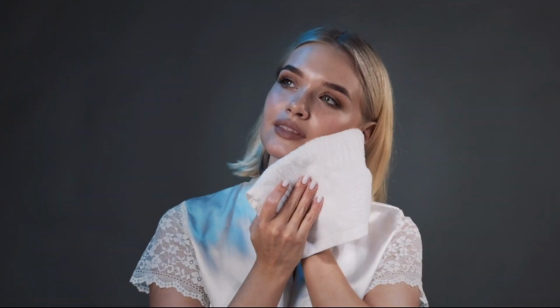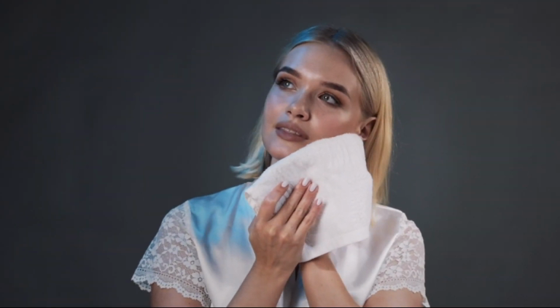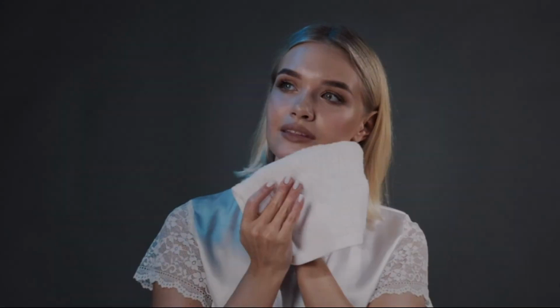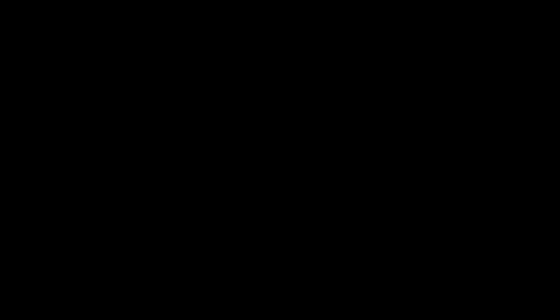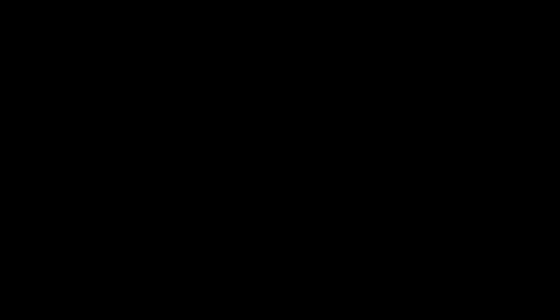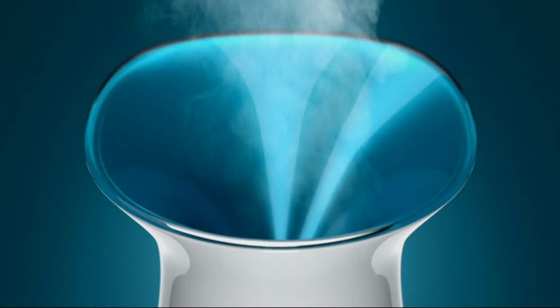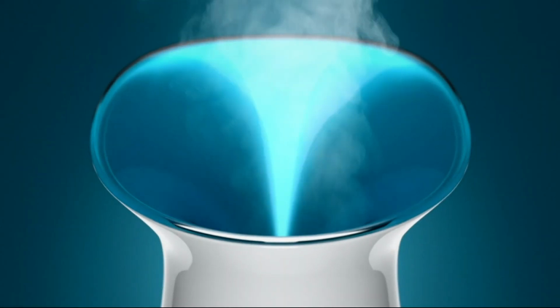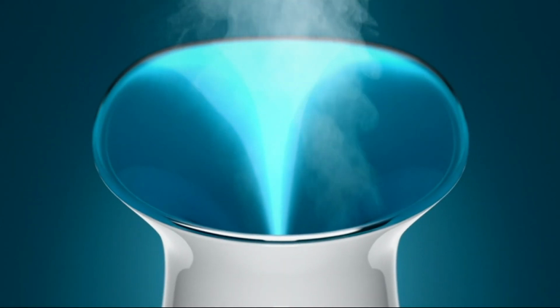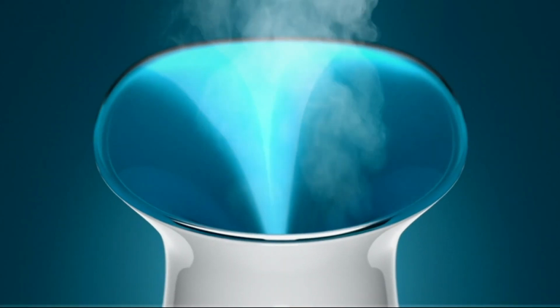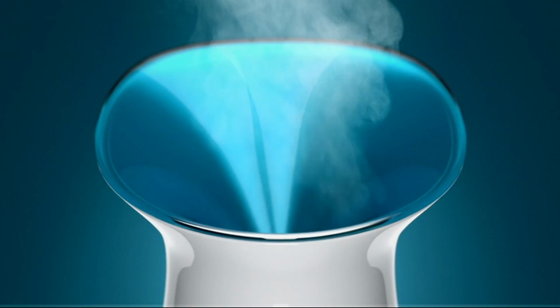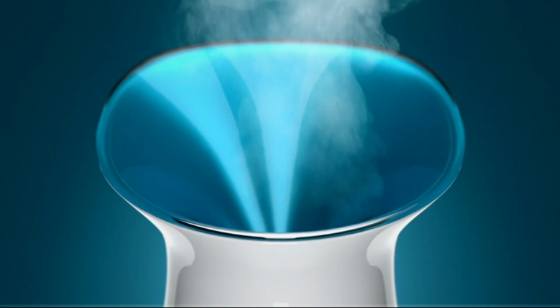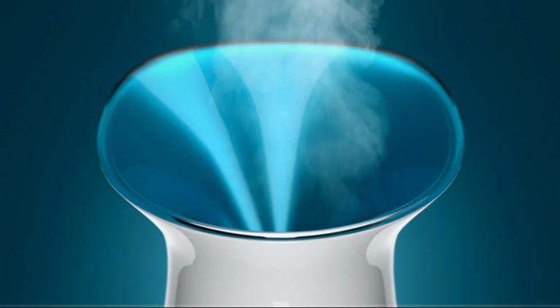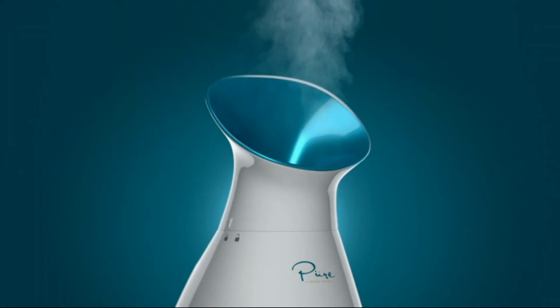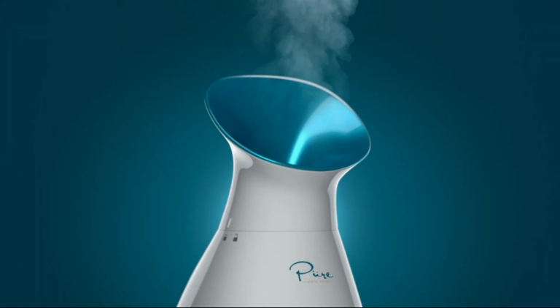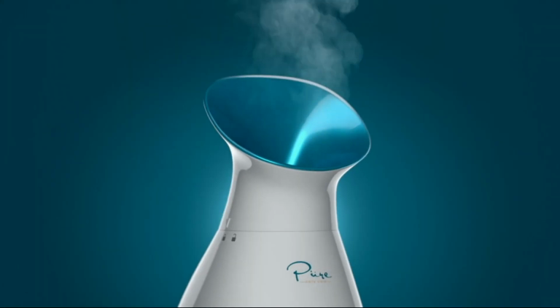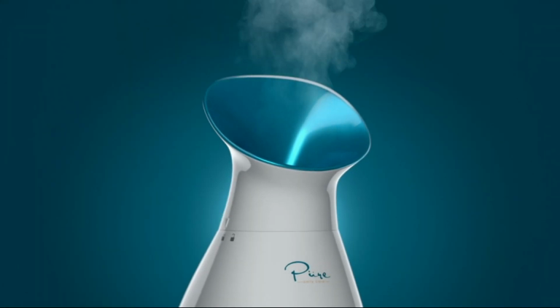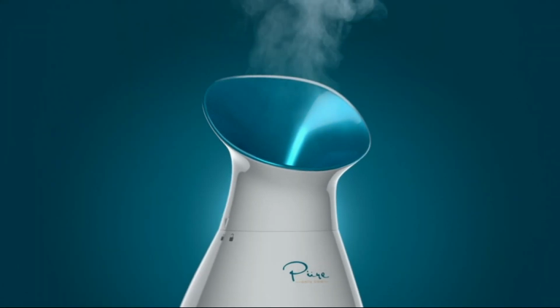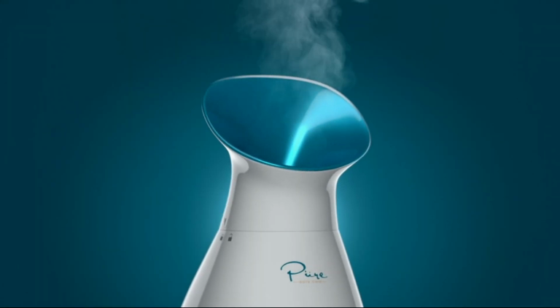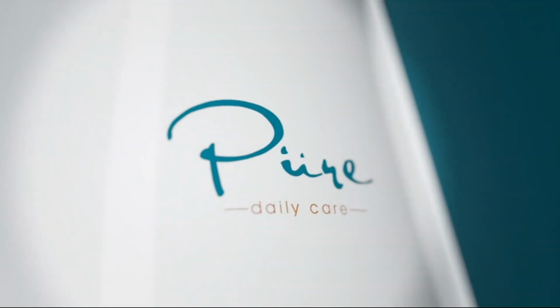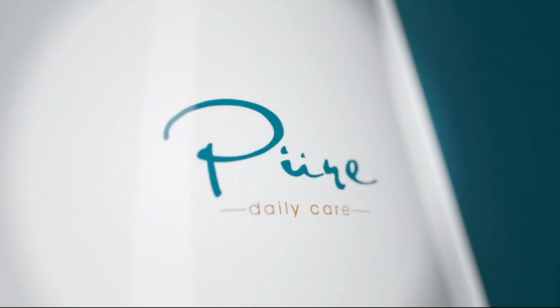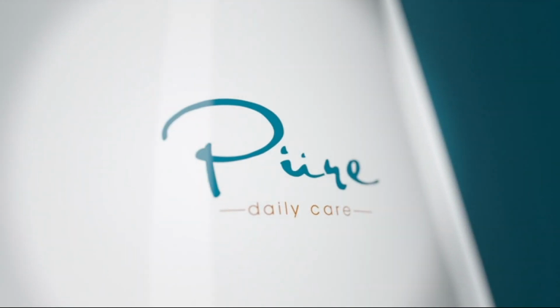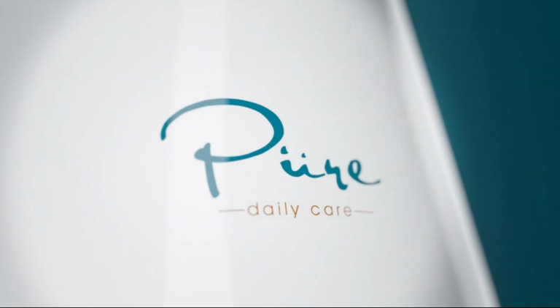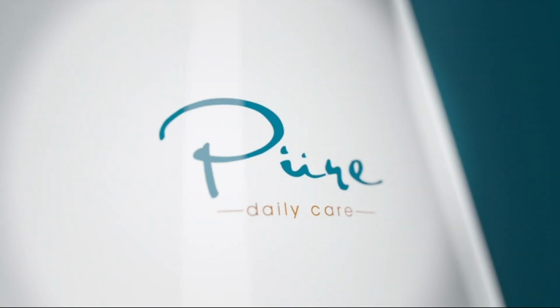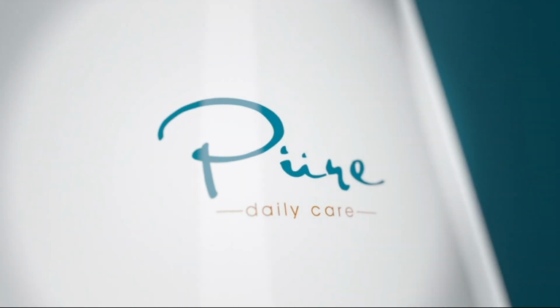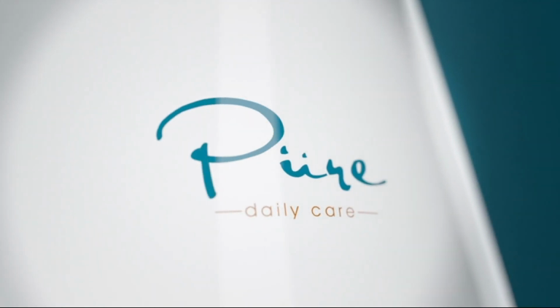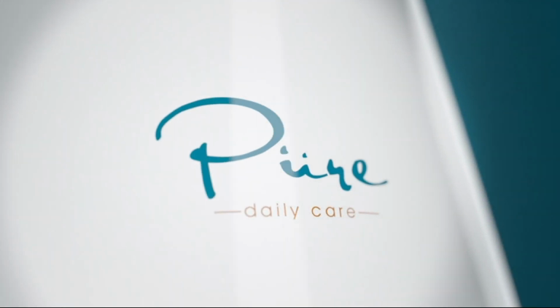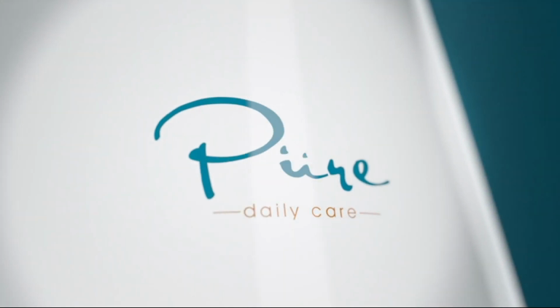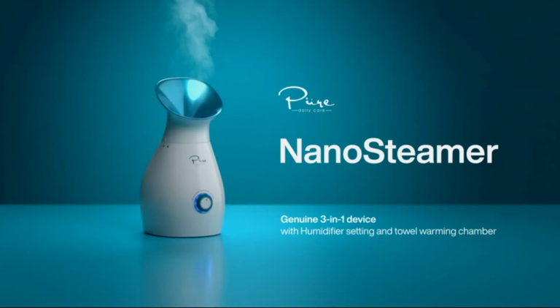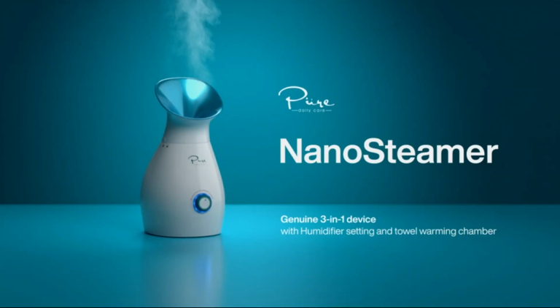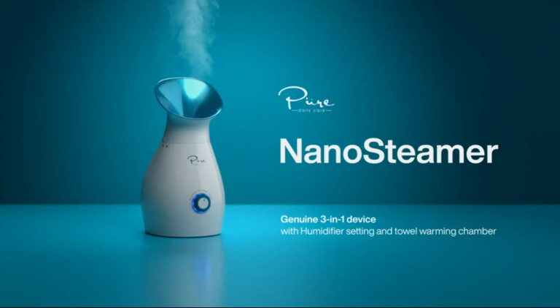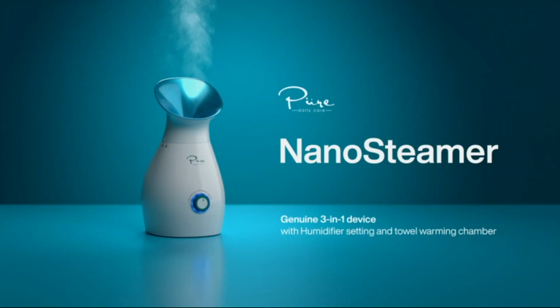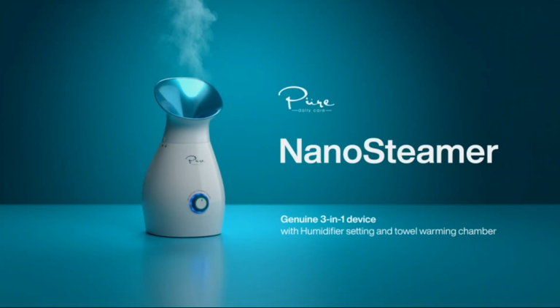The original revolution in natural skin care — Nano-Steamer, by Pure Daily Care.